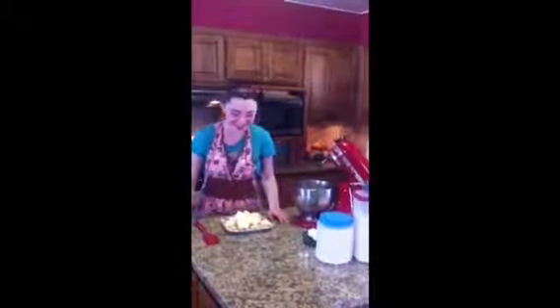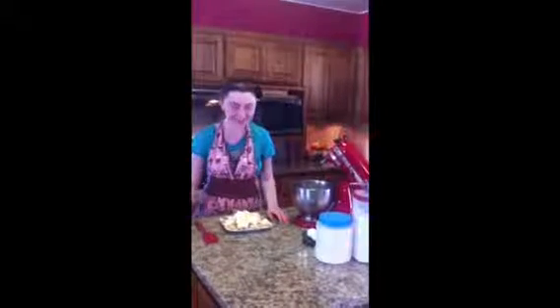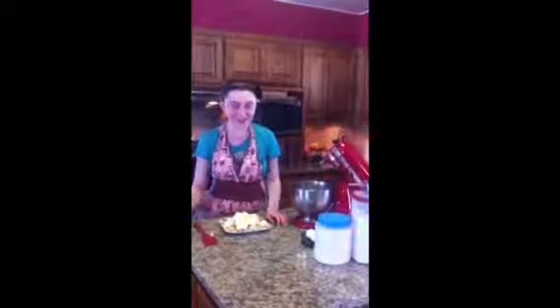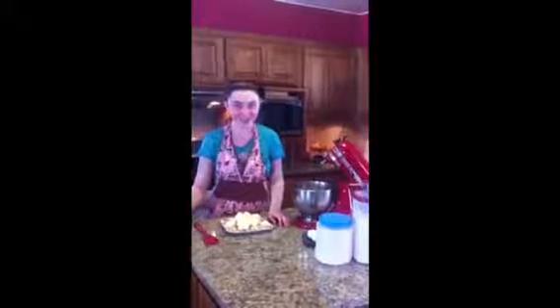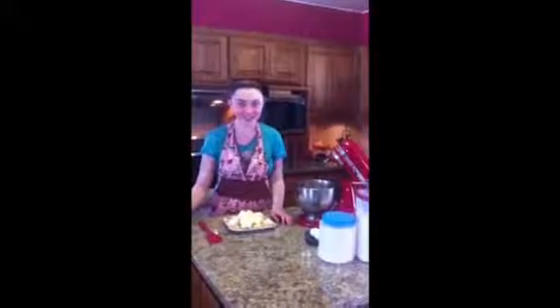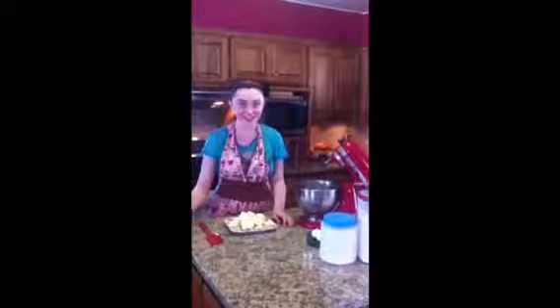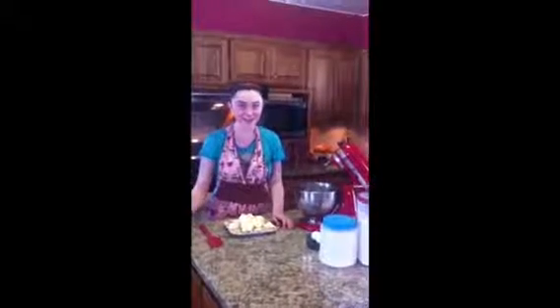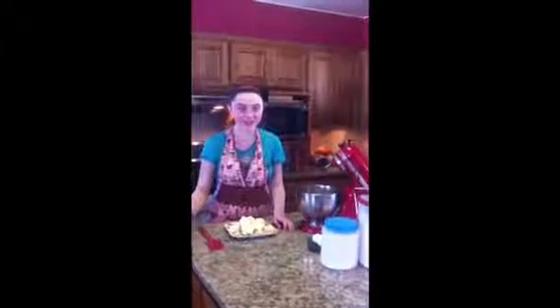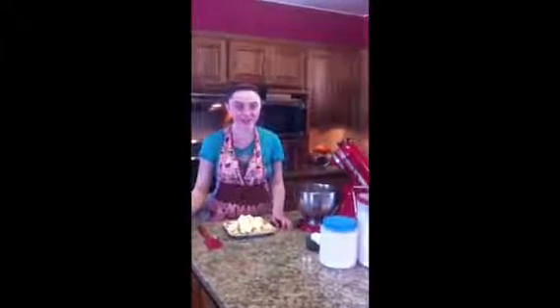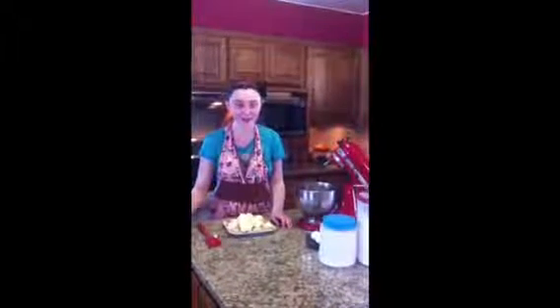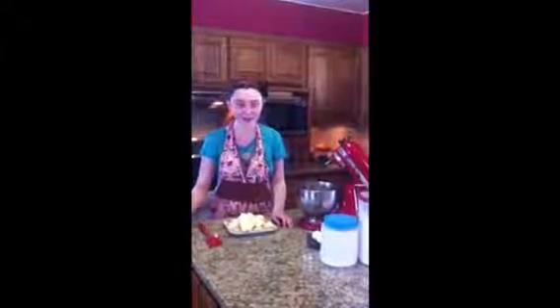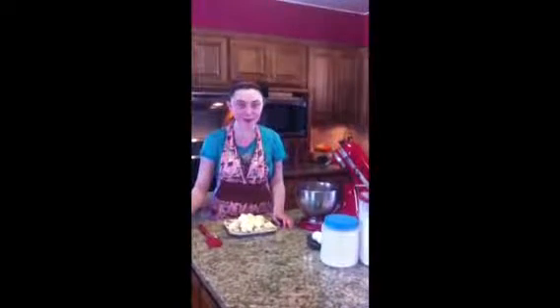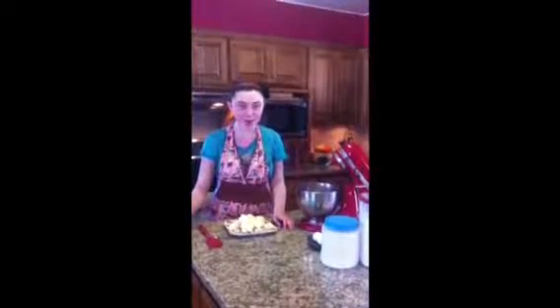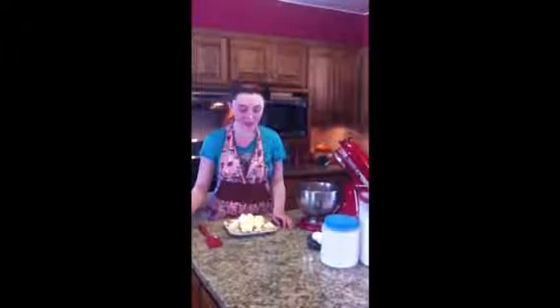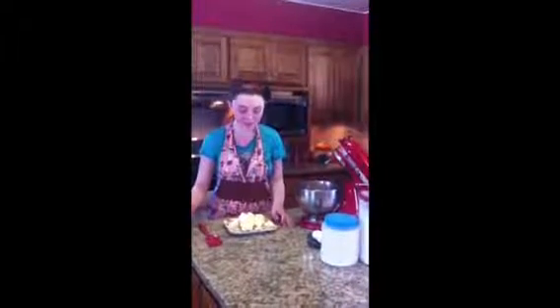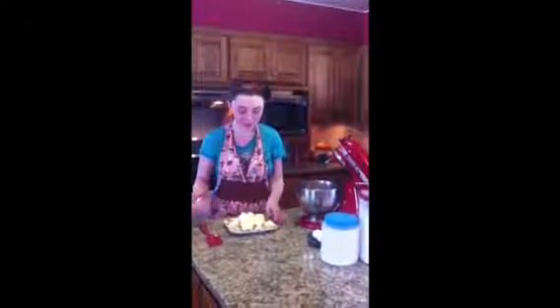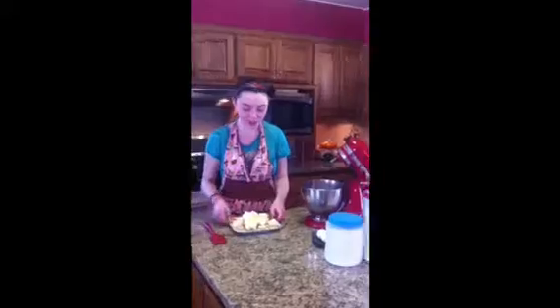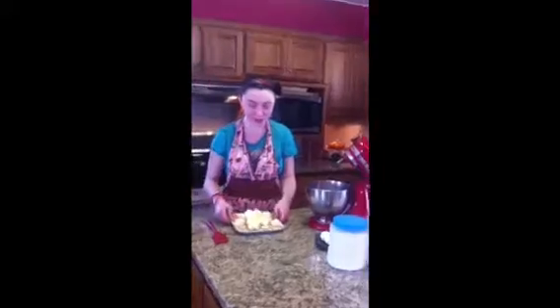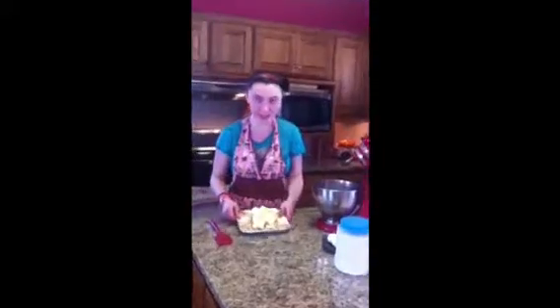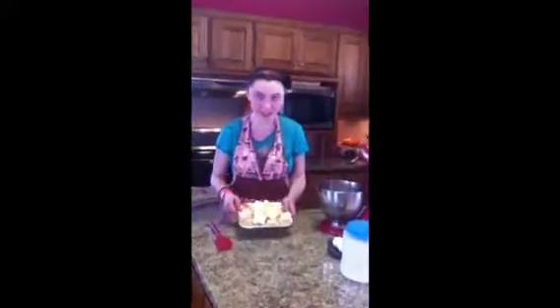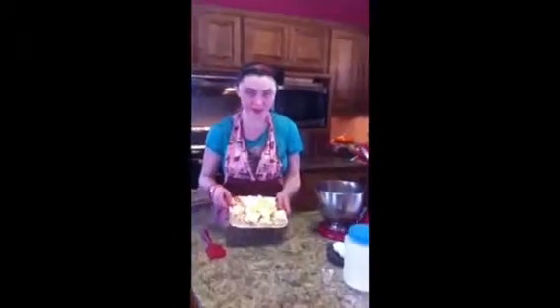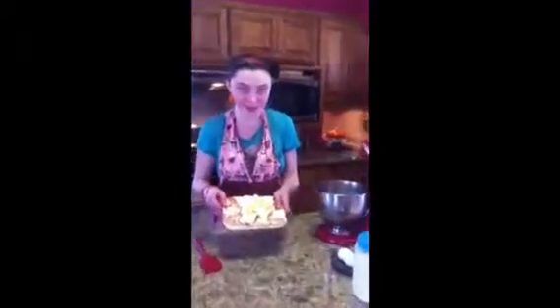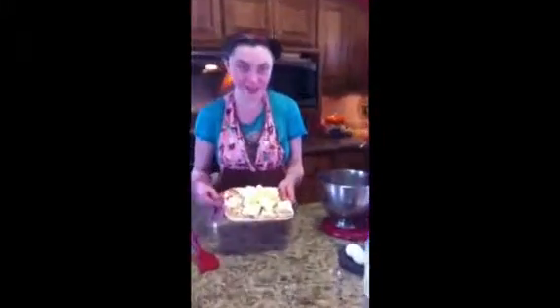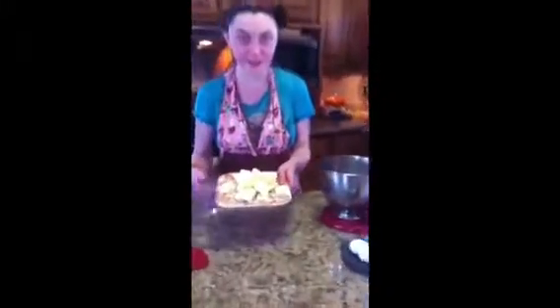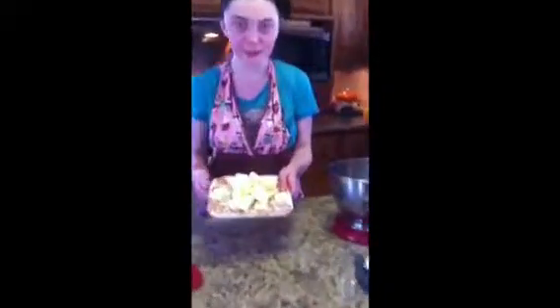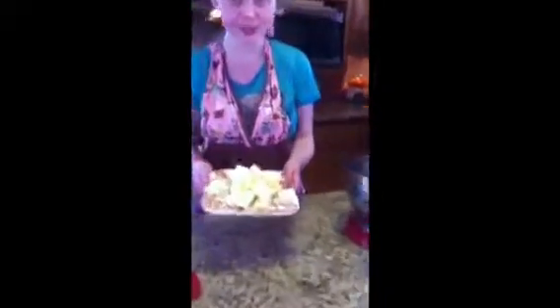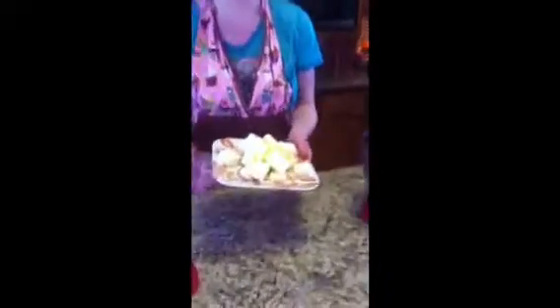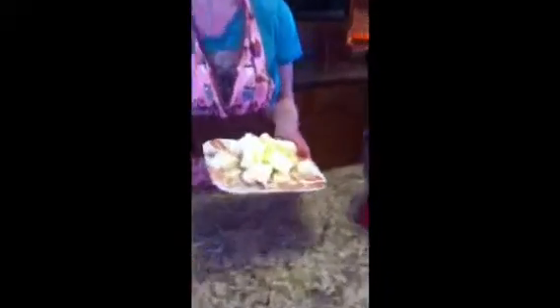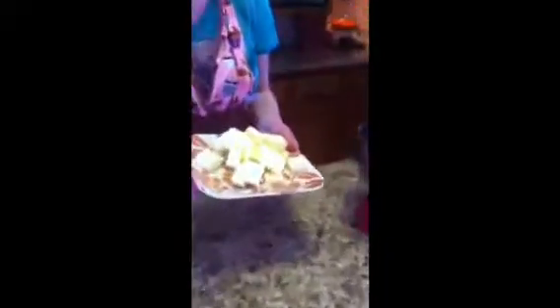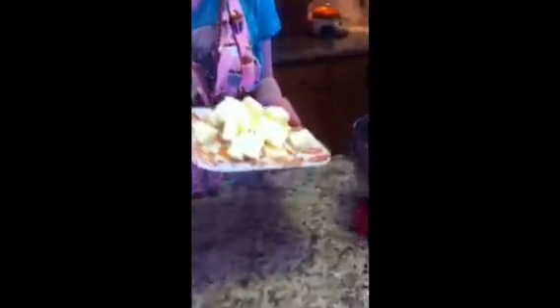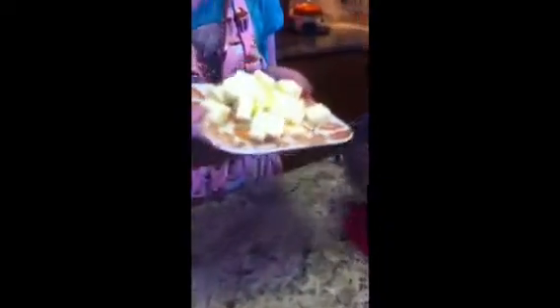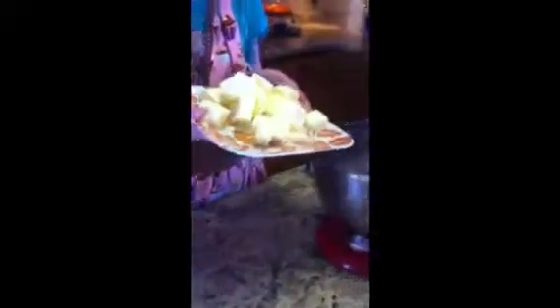The first ingredient is three sticks of butter. You might want to cut them up into small pieces like this because it will be easier to mix.